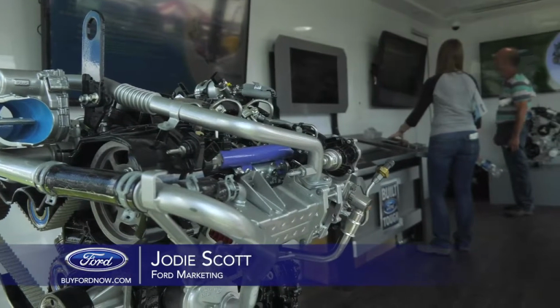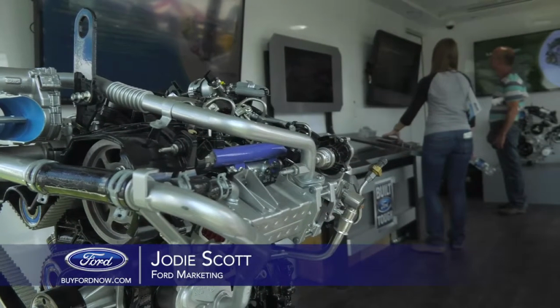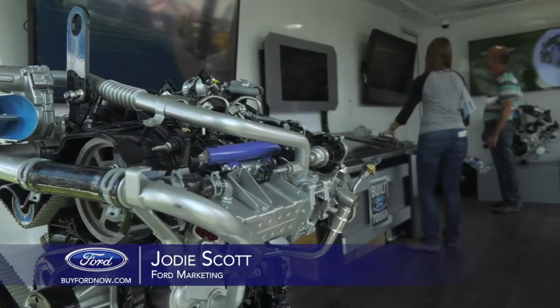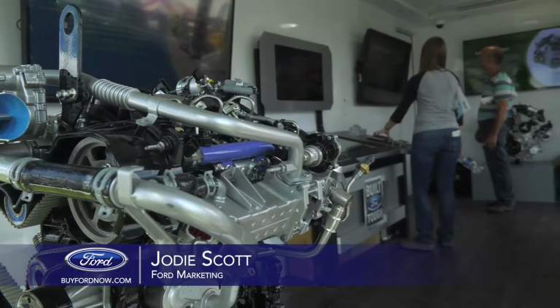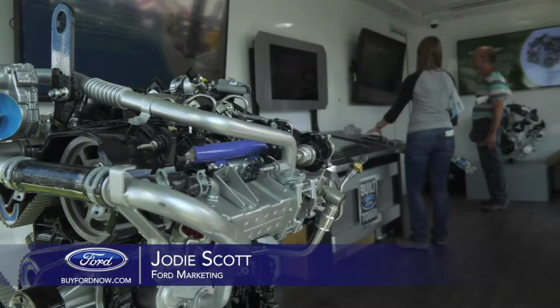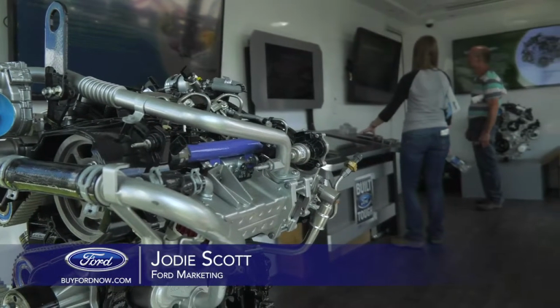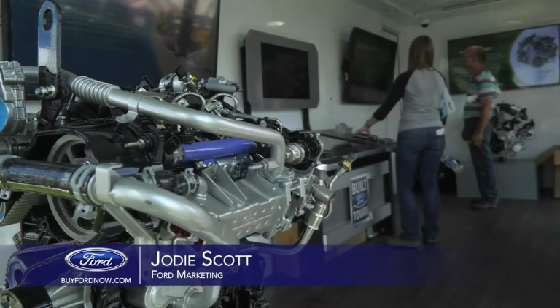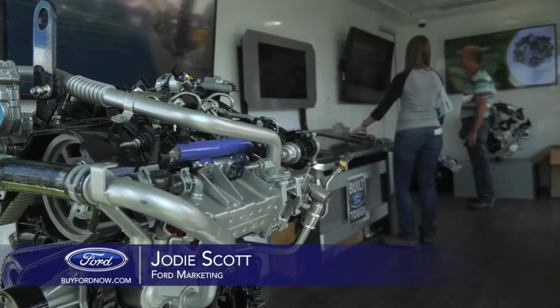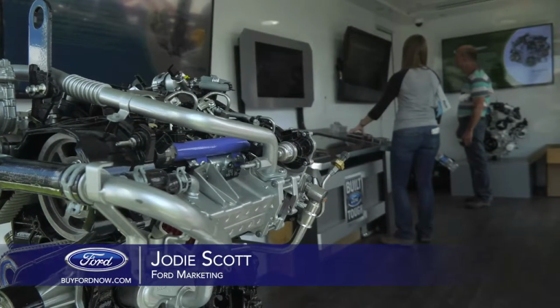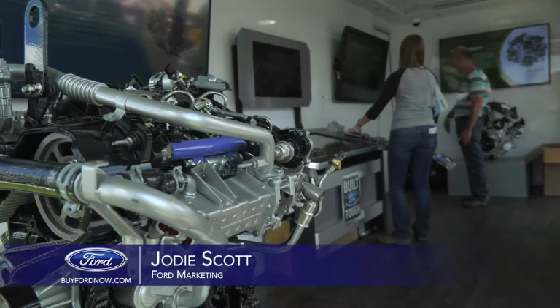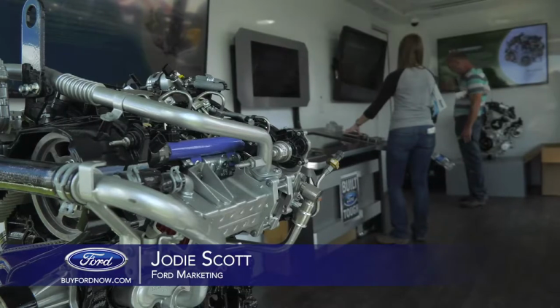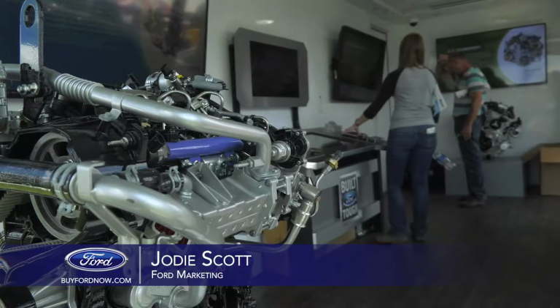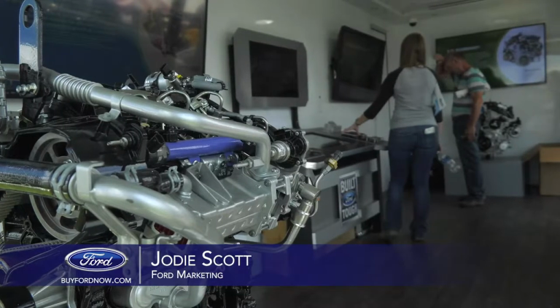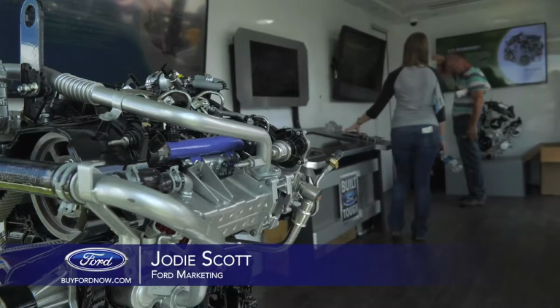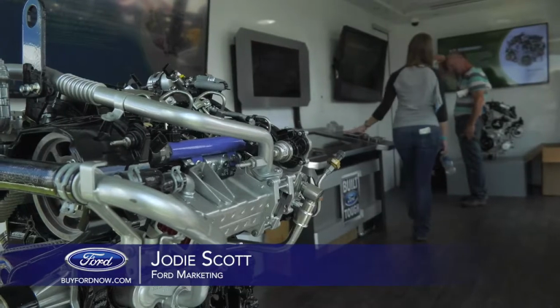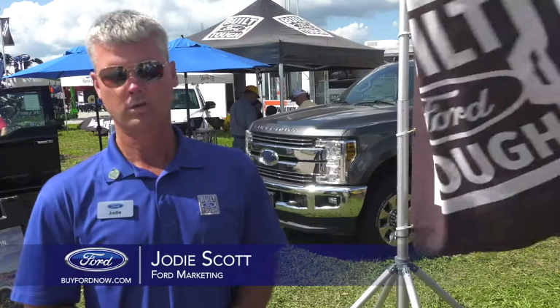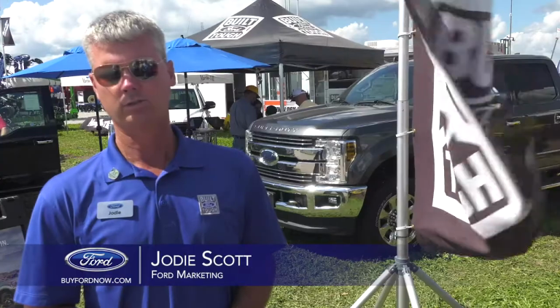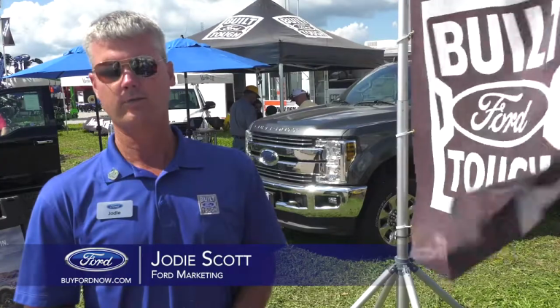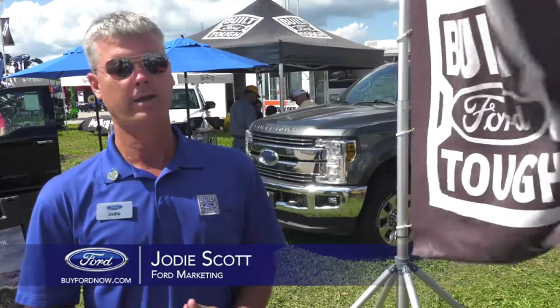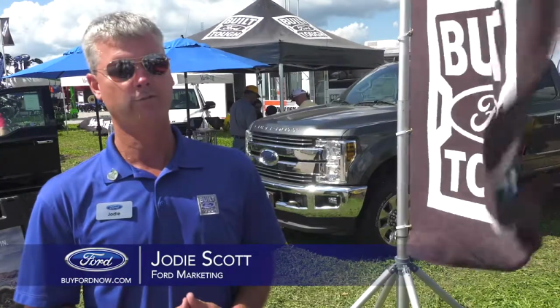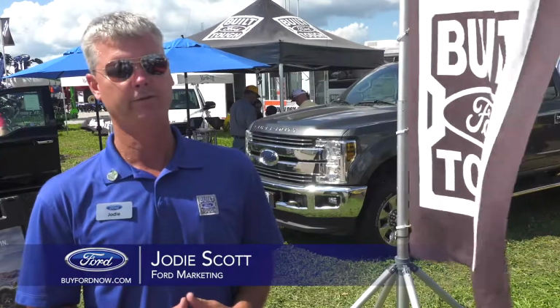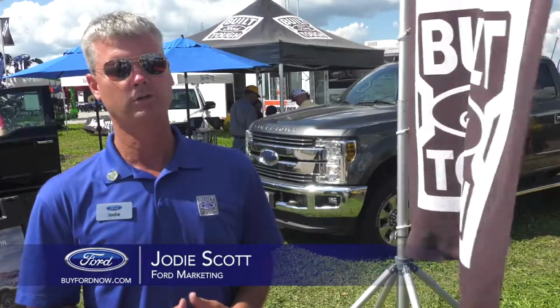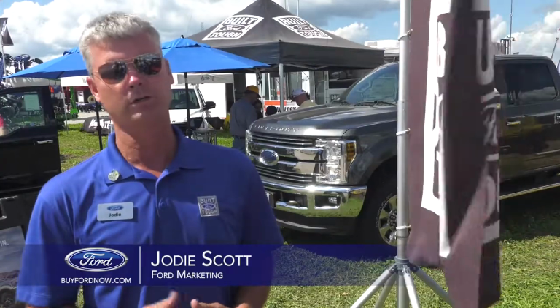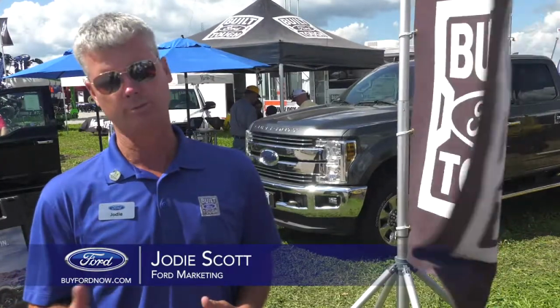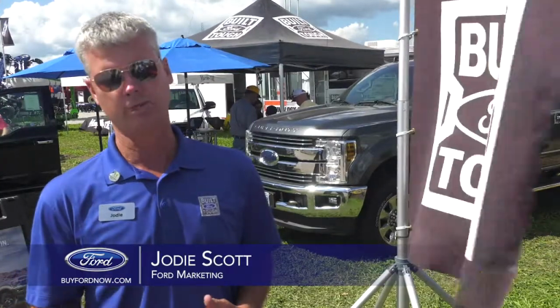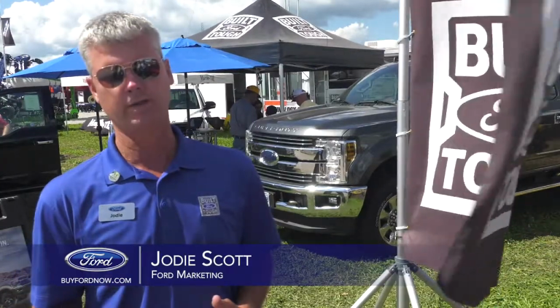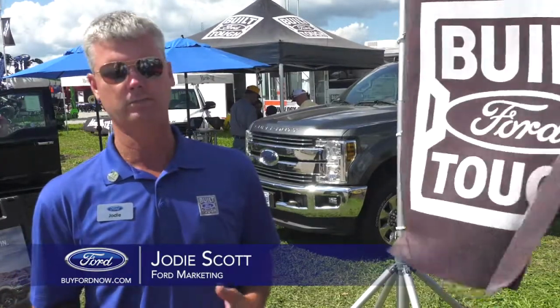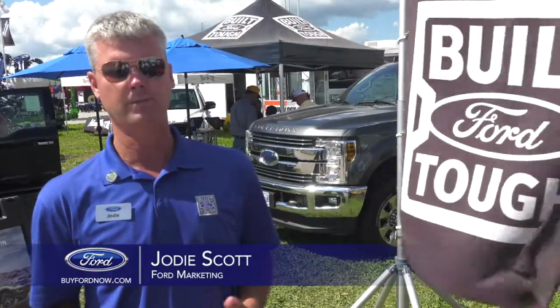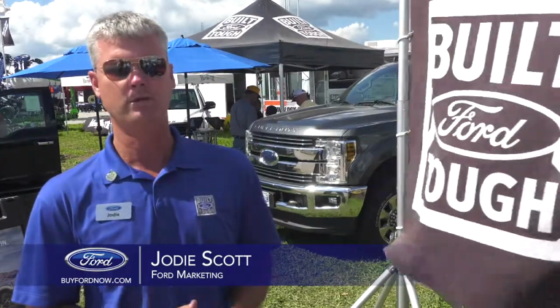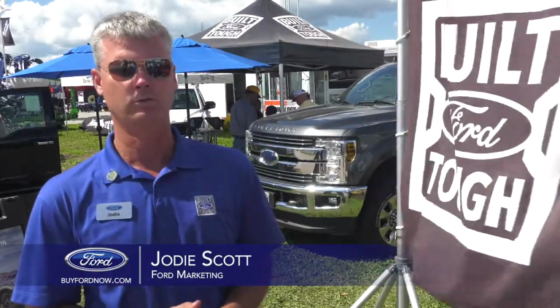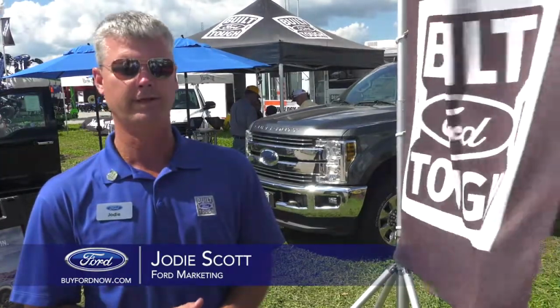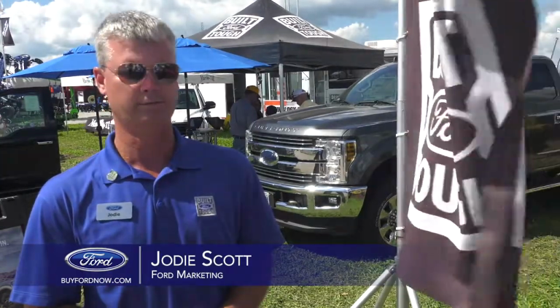While we're showing off our products and our technology with the engine trailer, we're also giving away an F-150 truck and a trip to Las Vegas to the PBR World Finals.